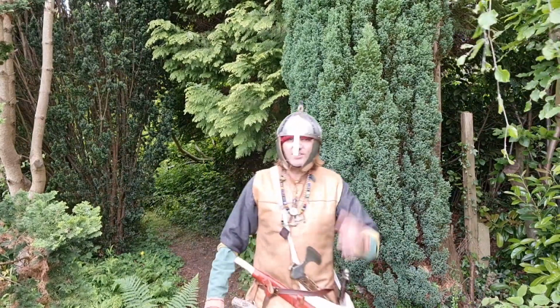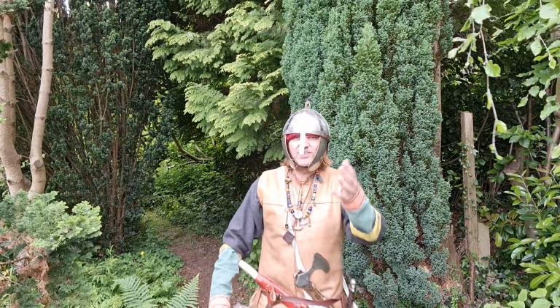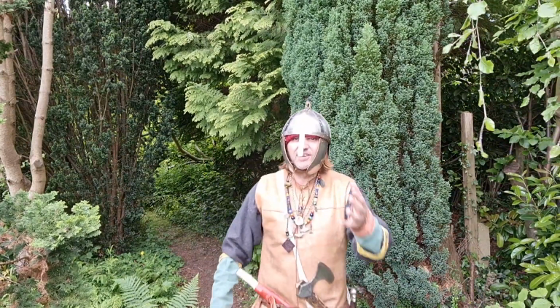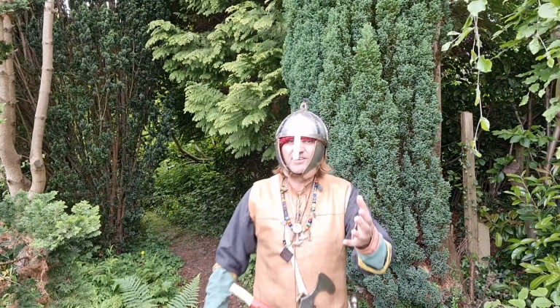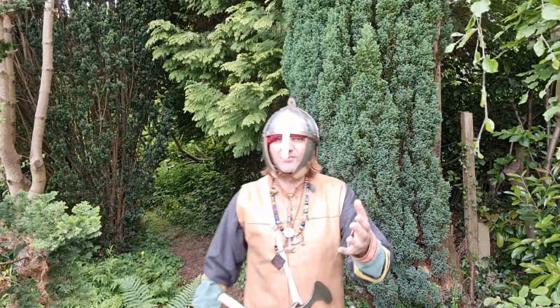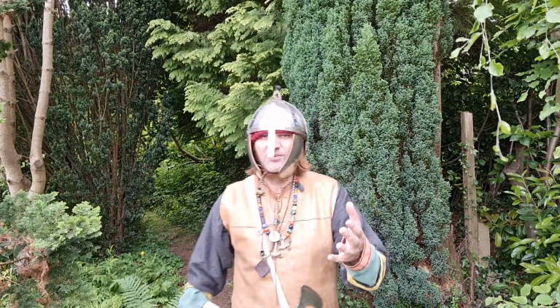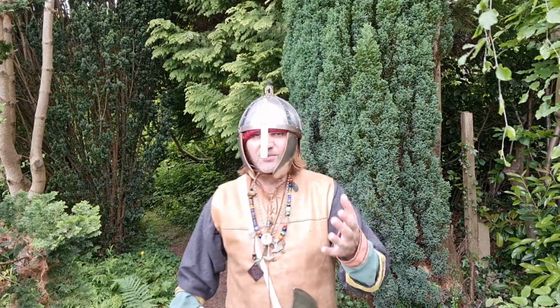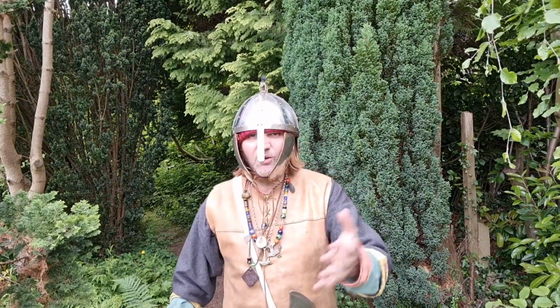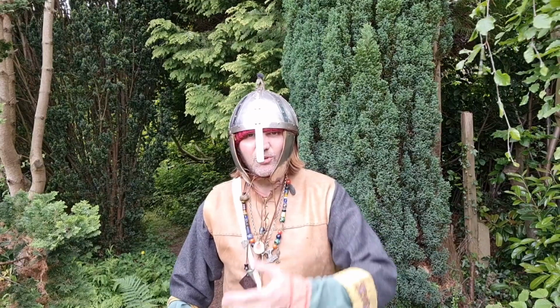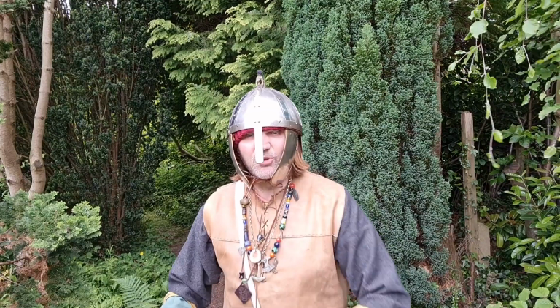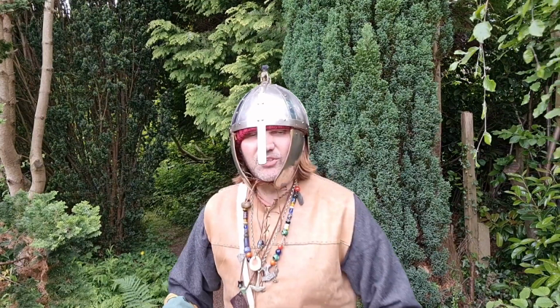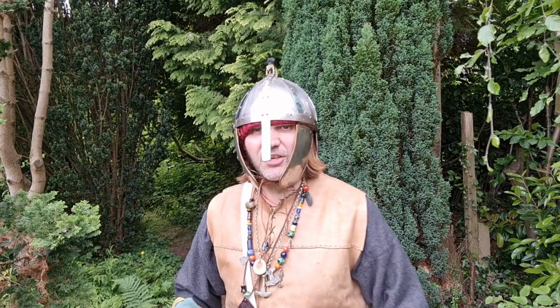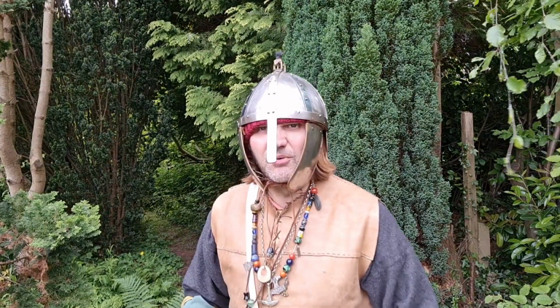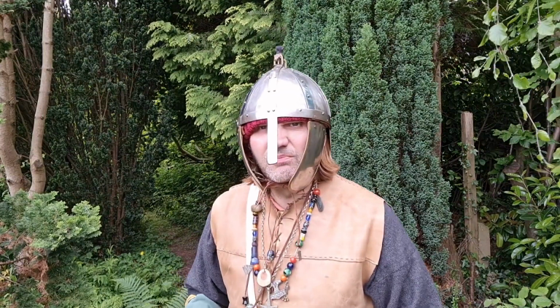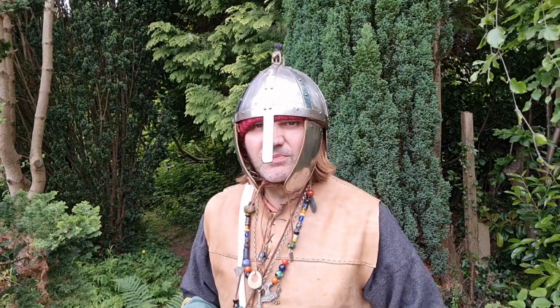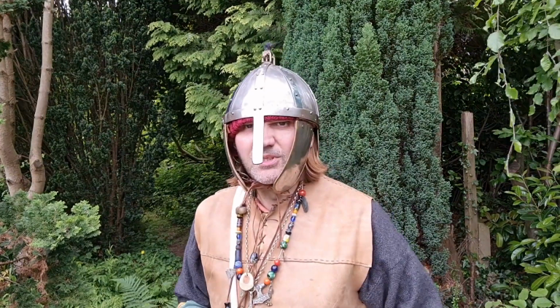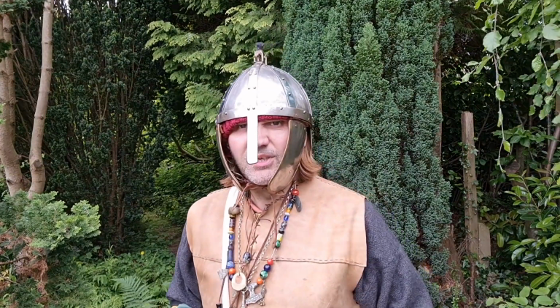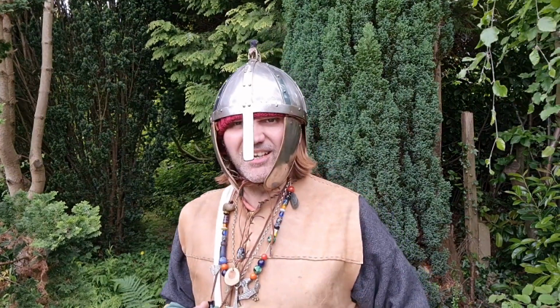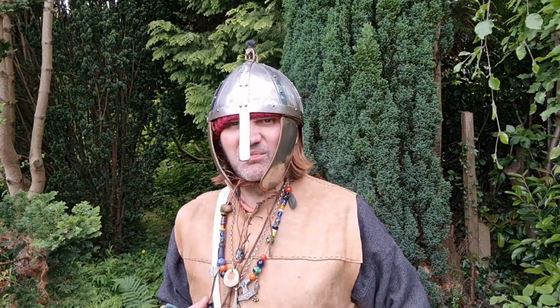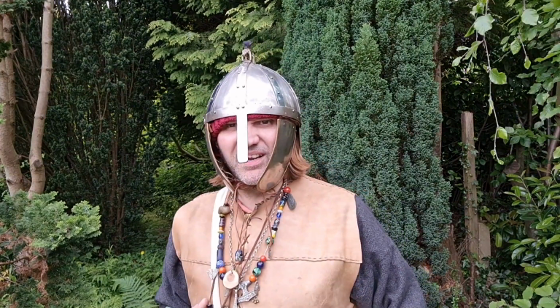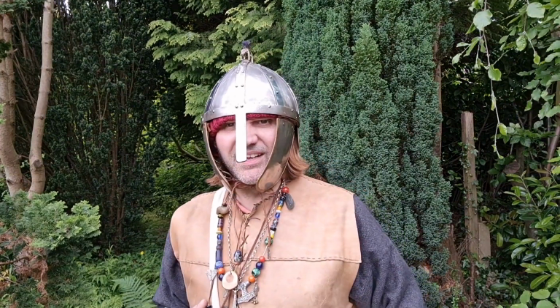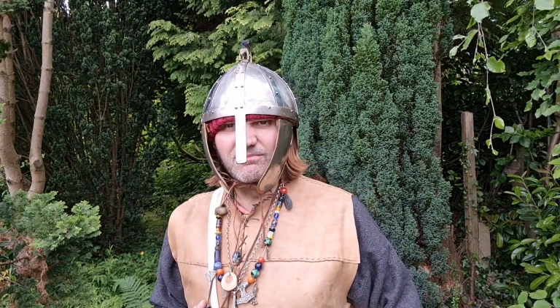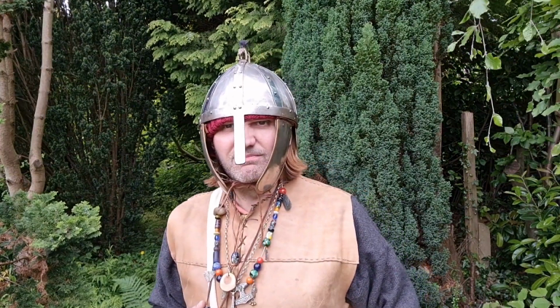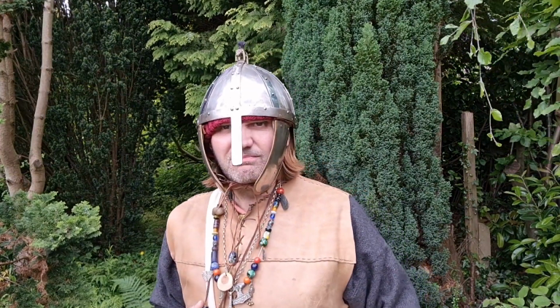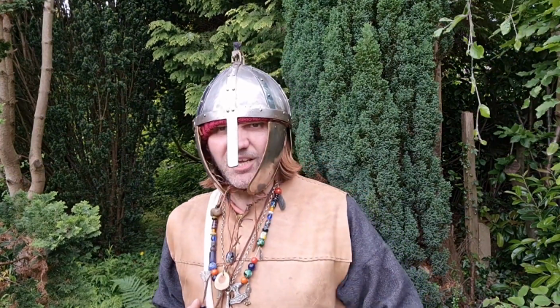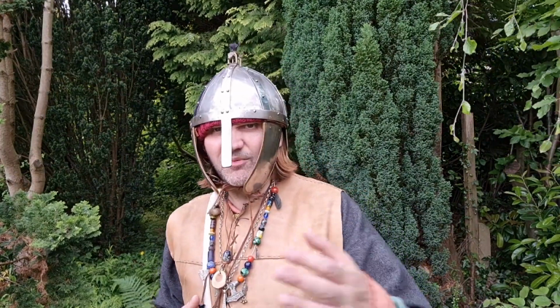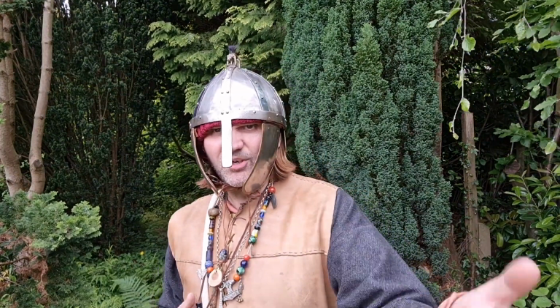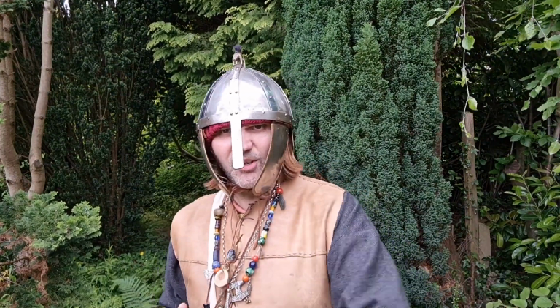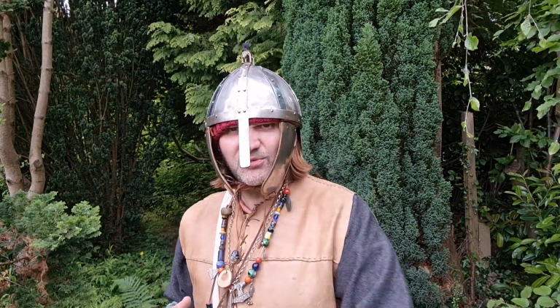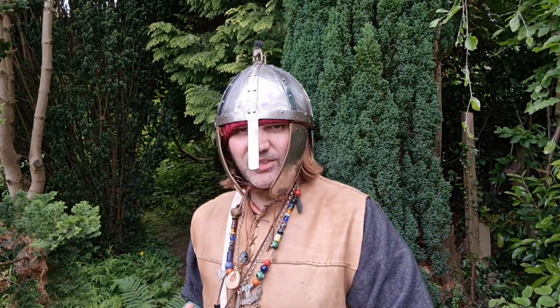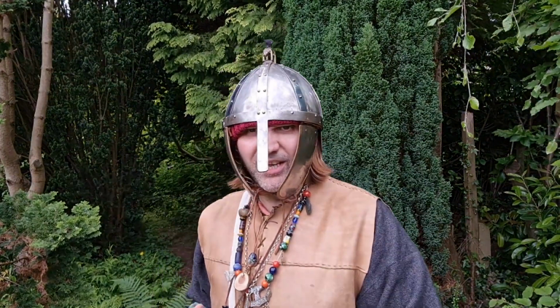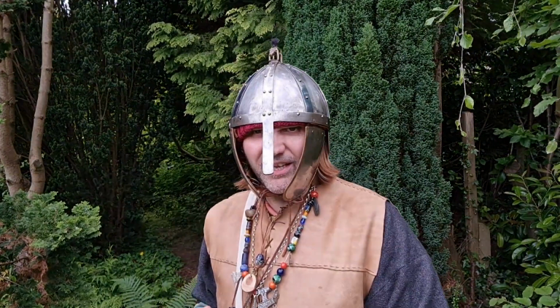Greetings, welcome to the channel. Hi, I'm Braggy, I'm your host of the day.